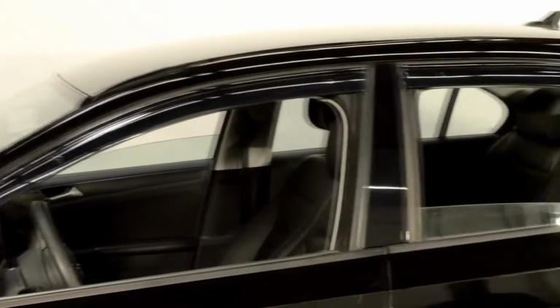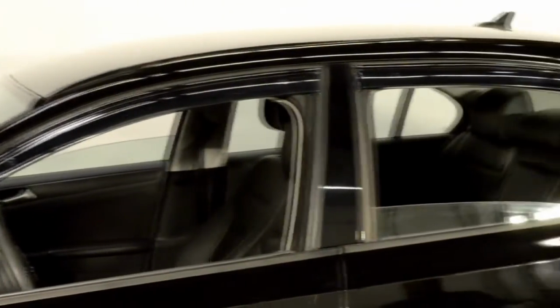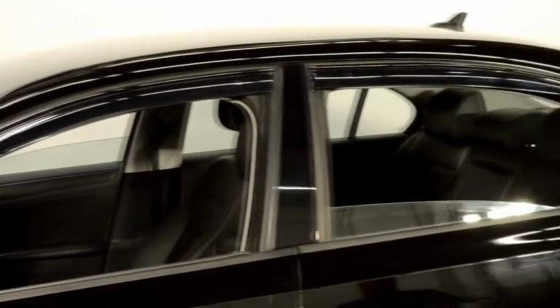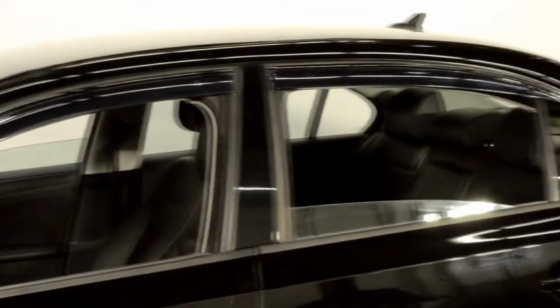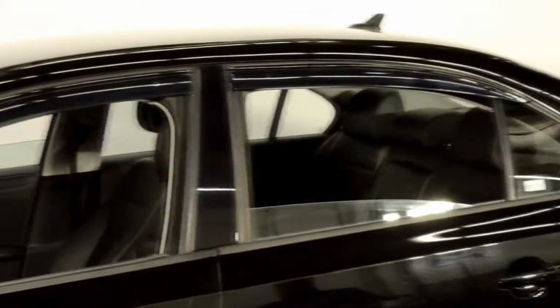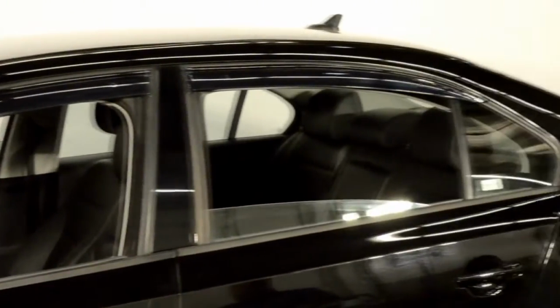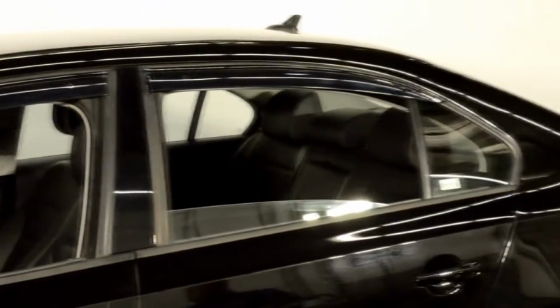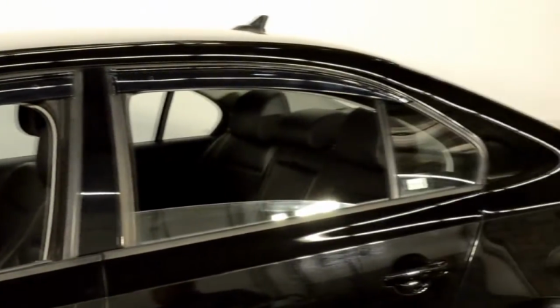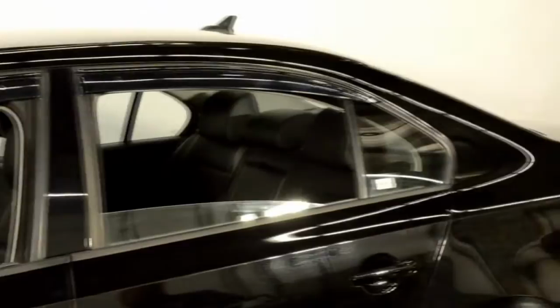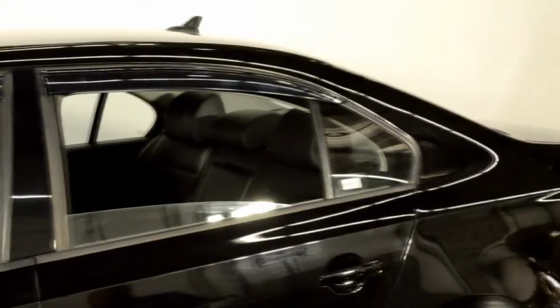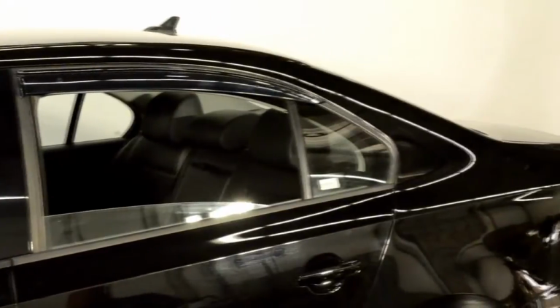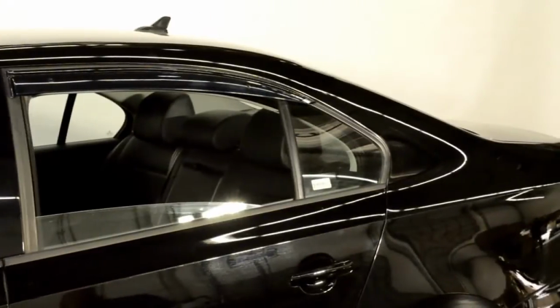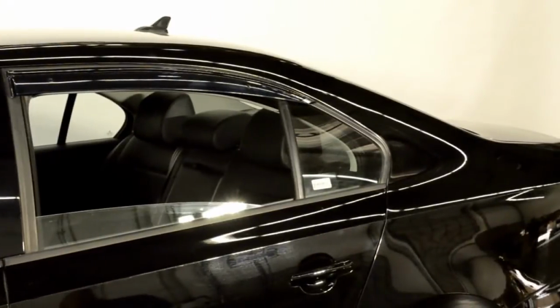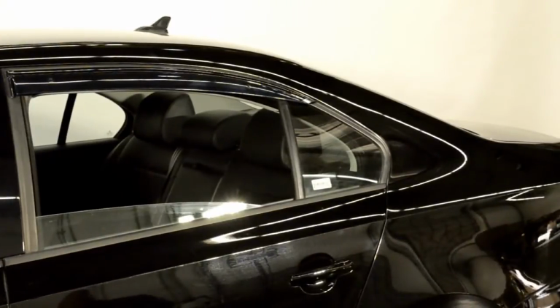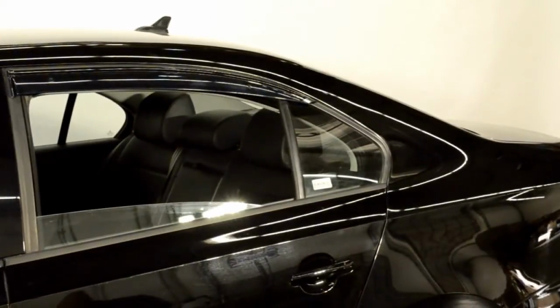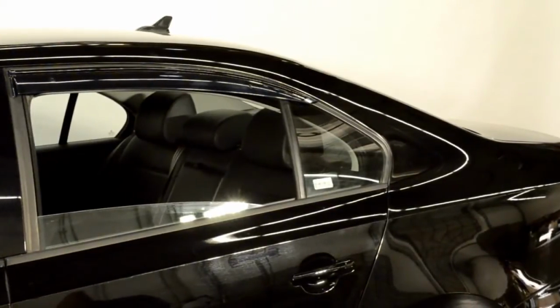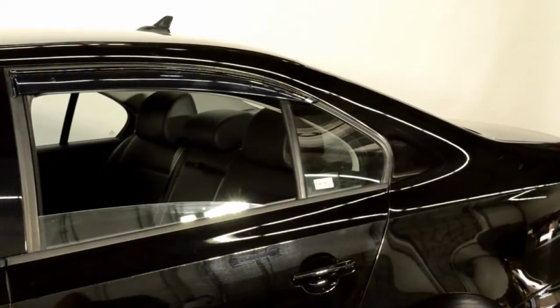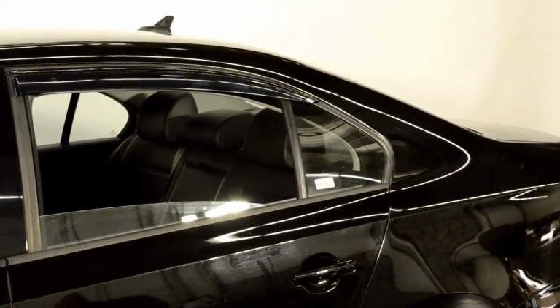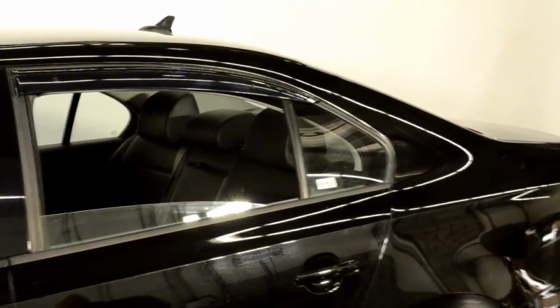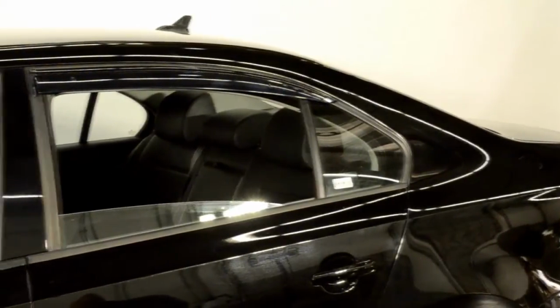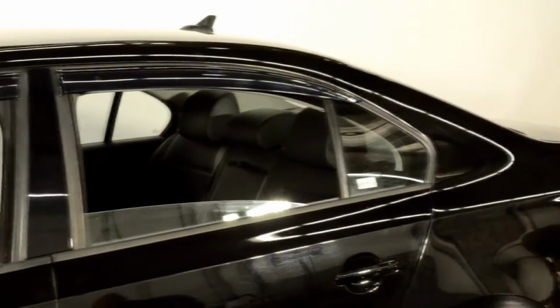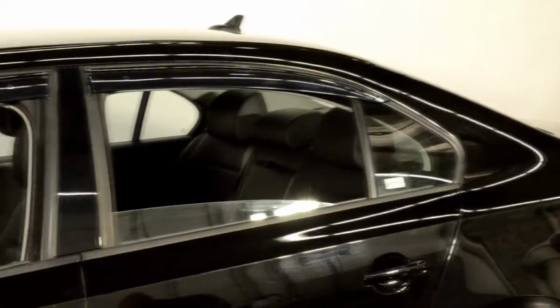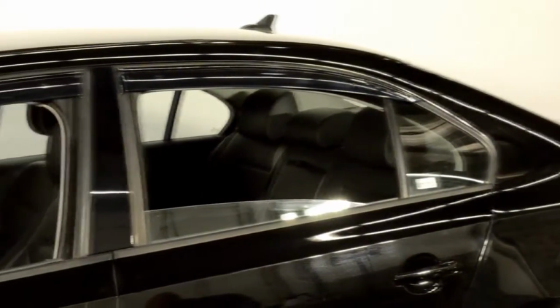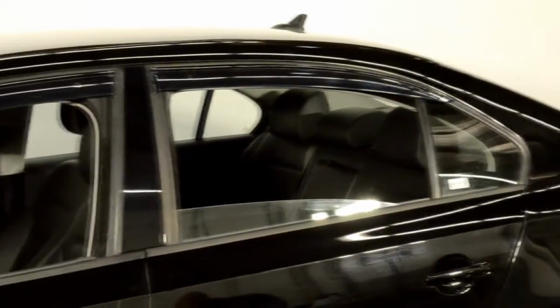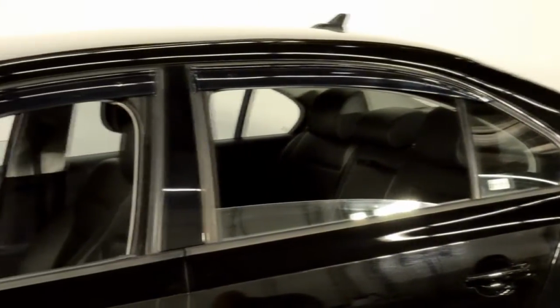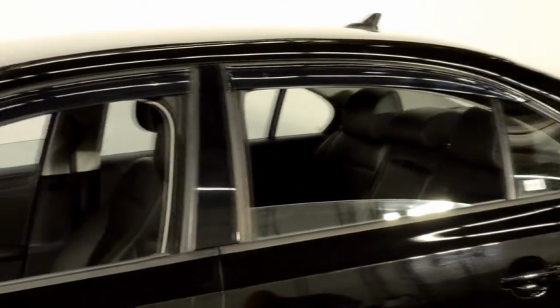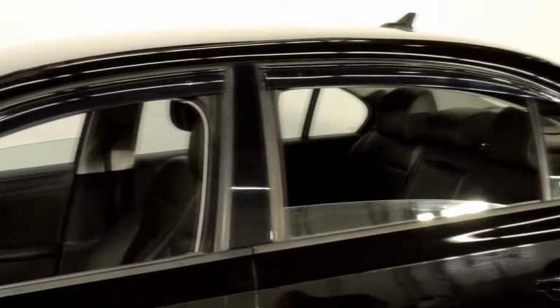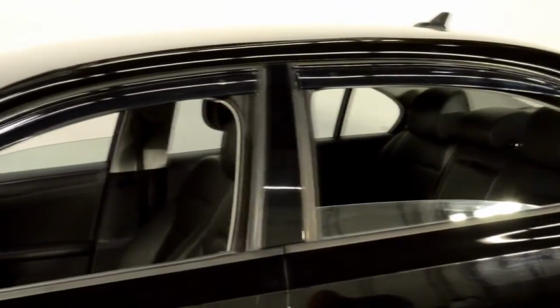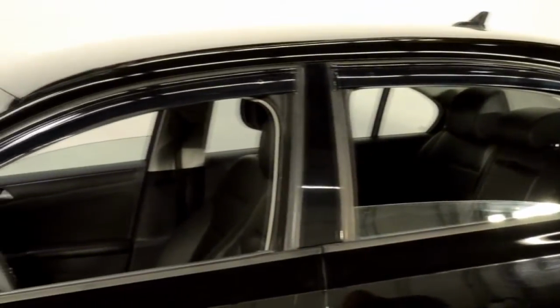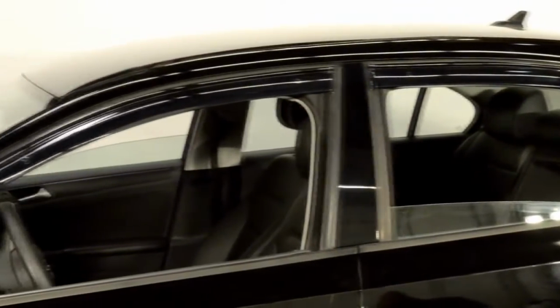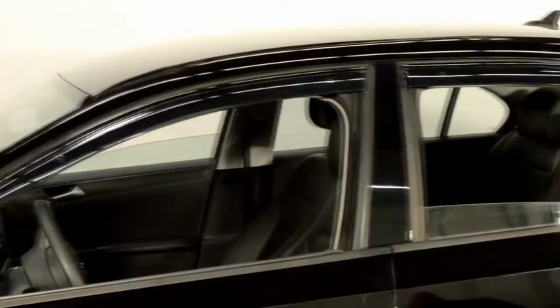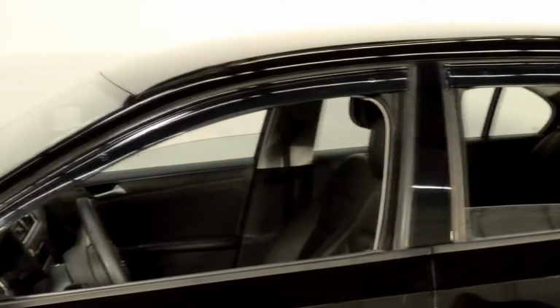After you have installed all the locking pins, follow the same procedures to install the visors on the other side of the vehicle.